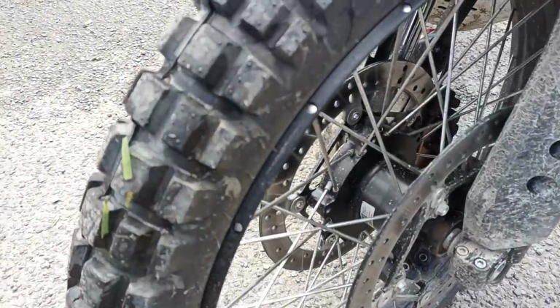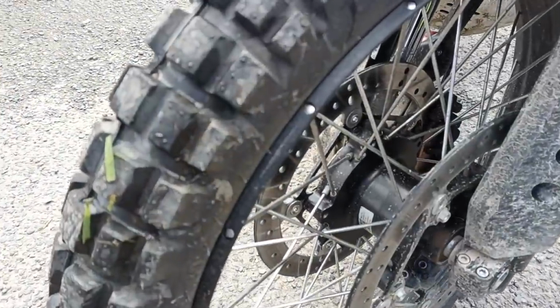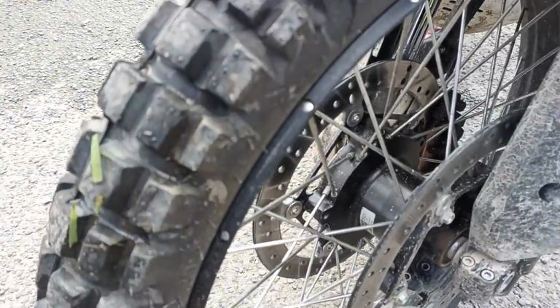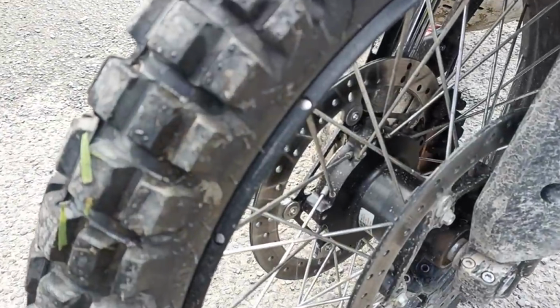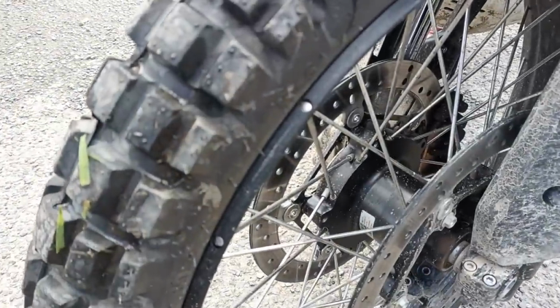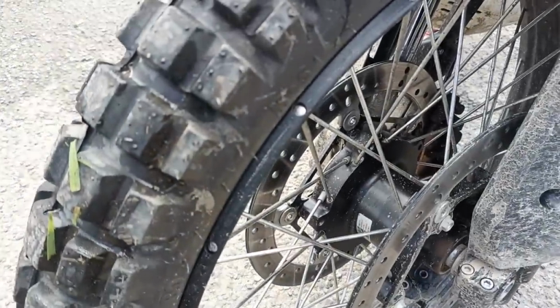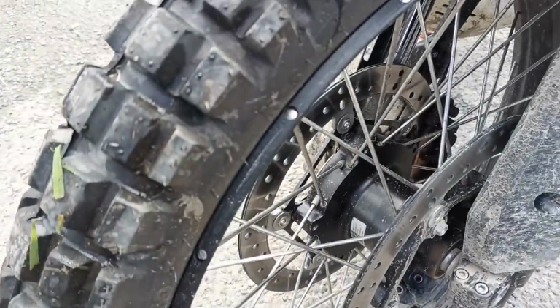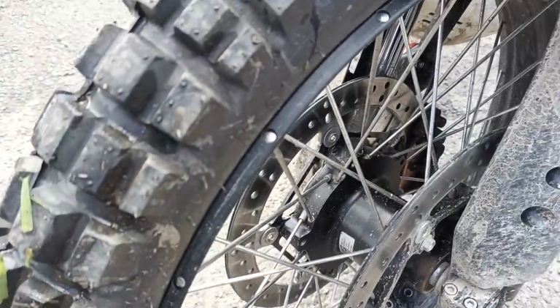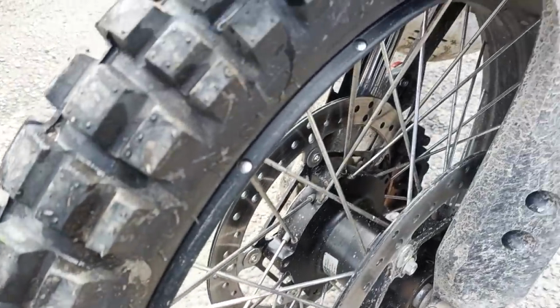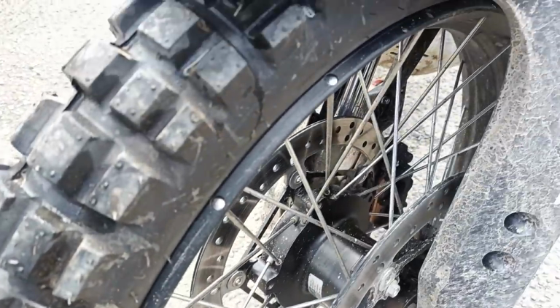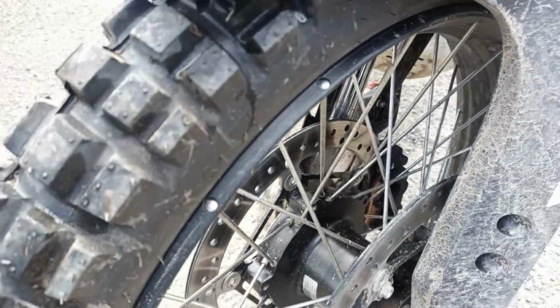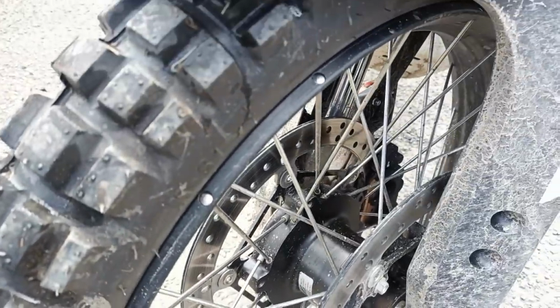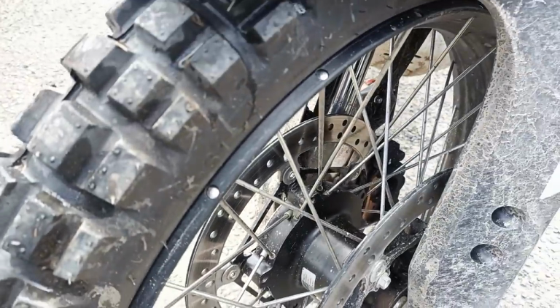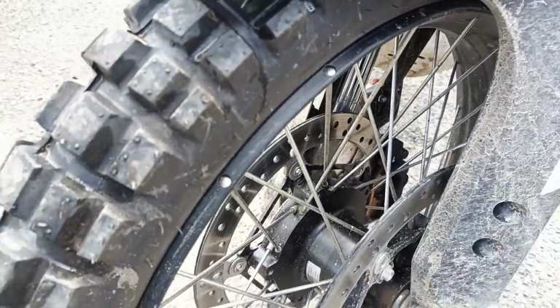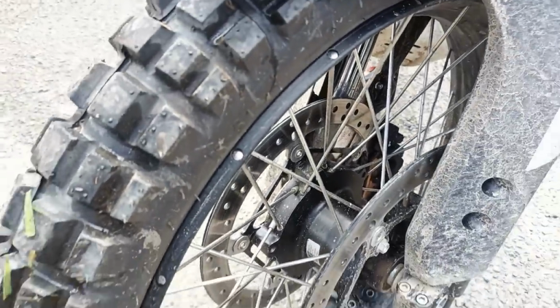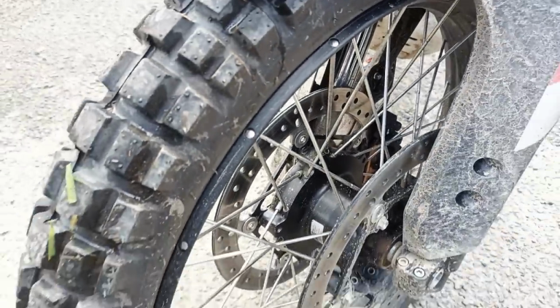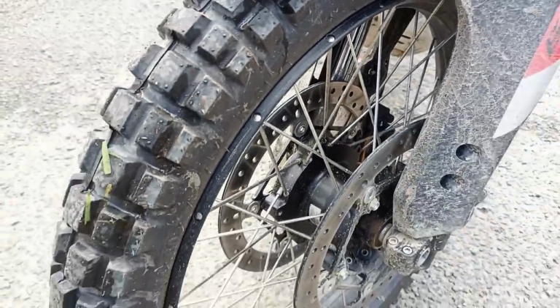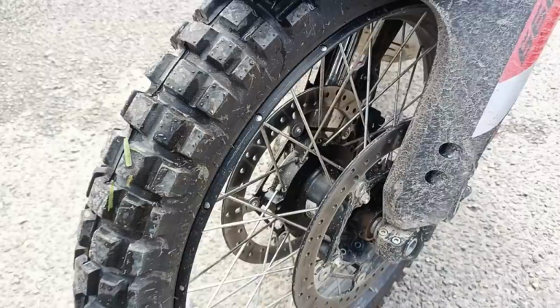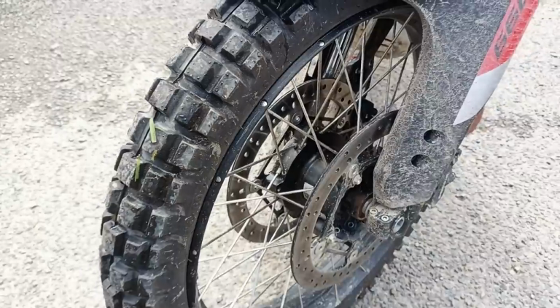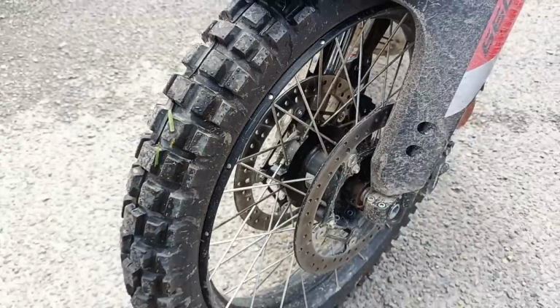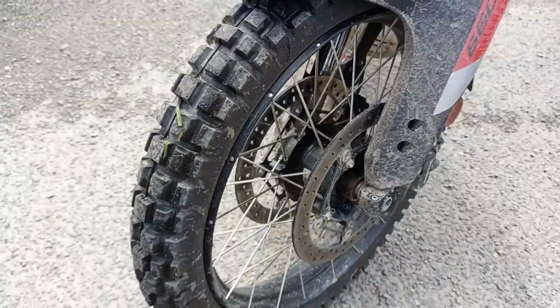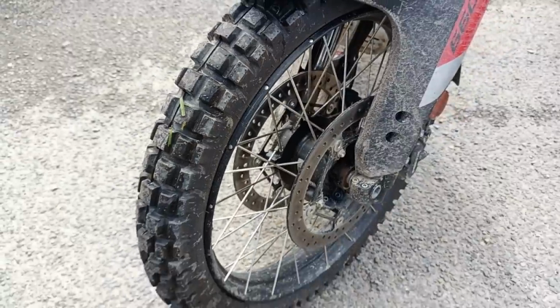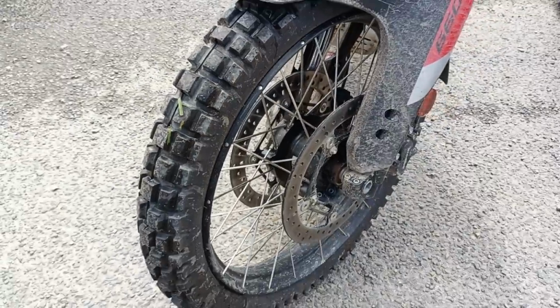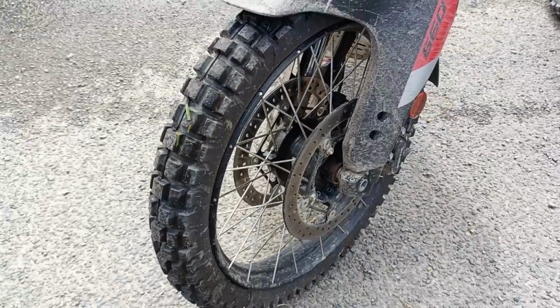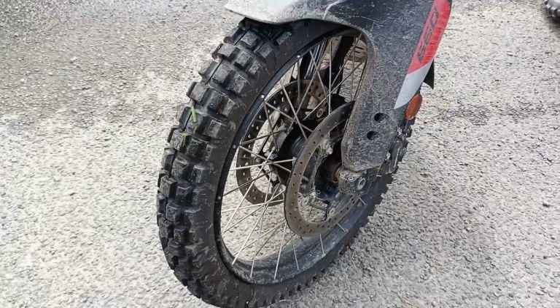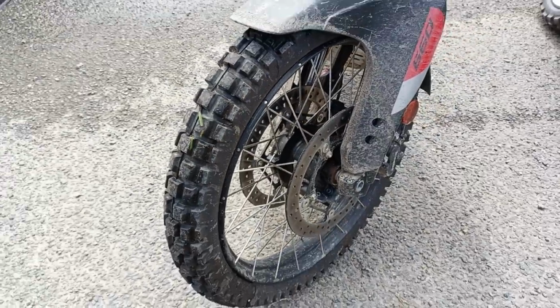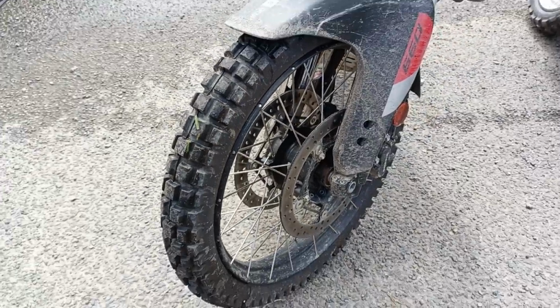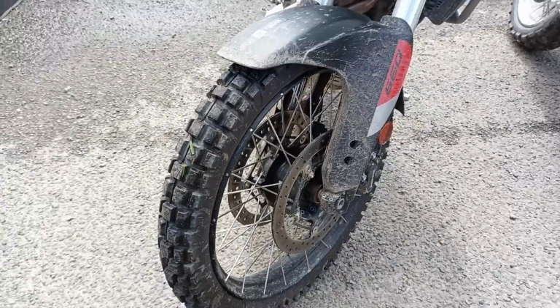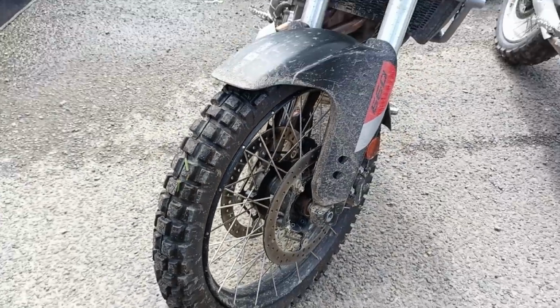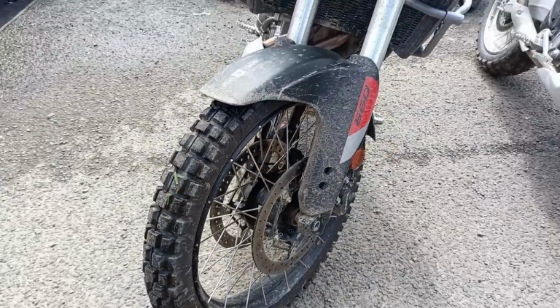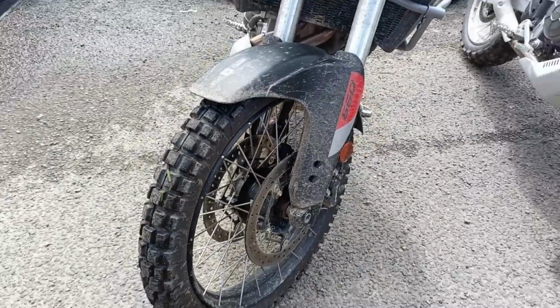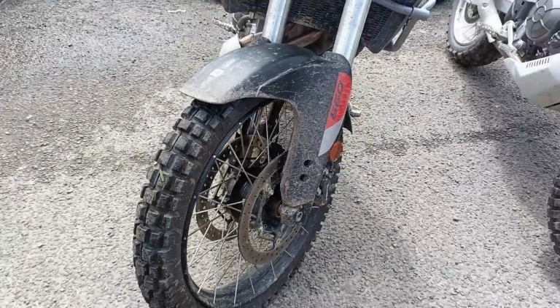Tubeless rims — look at that, that's how adventure bikes should be. Low fender though.